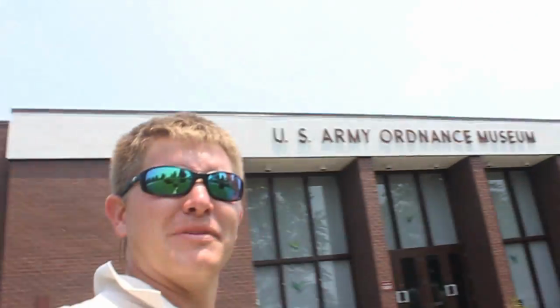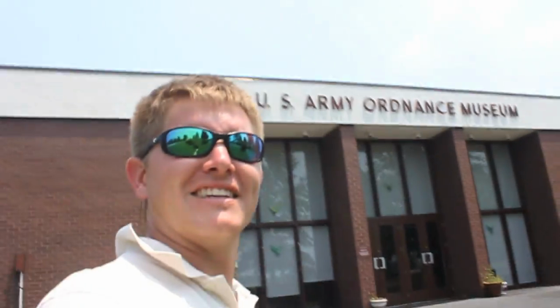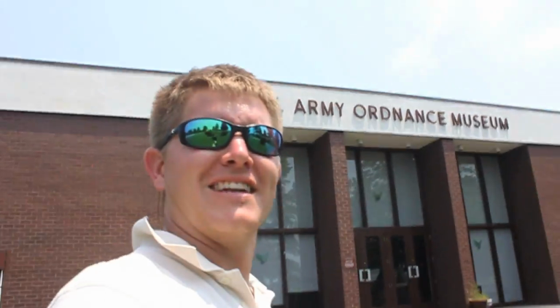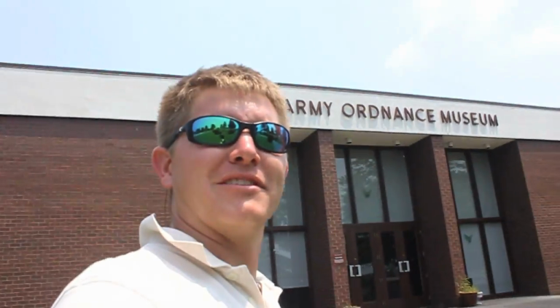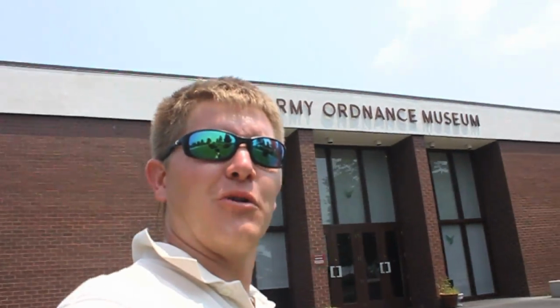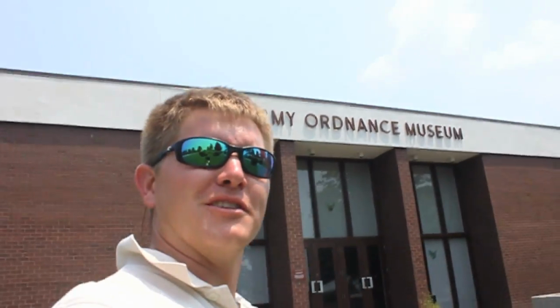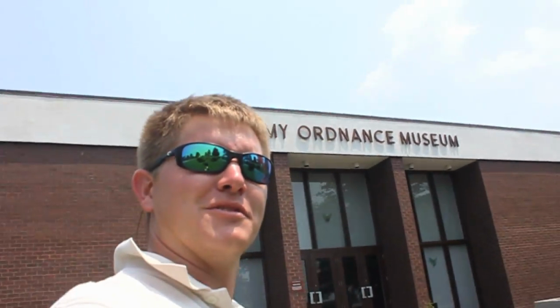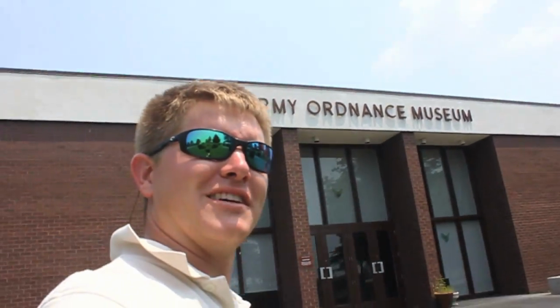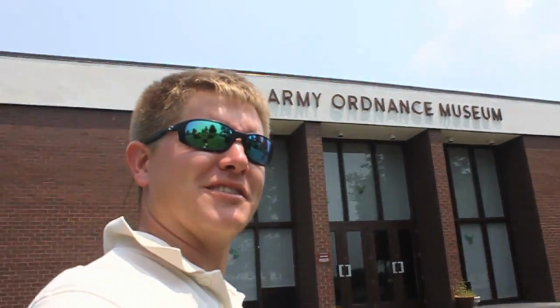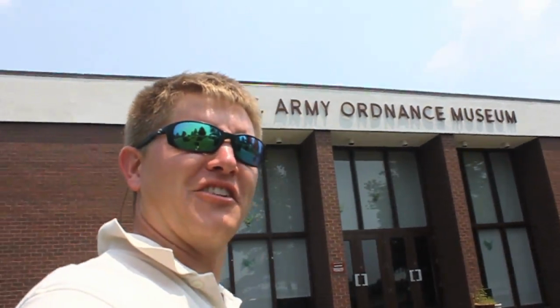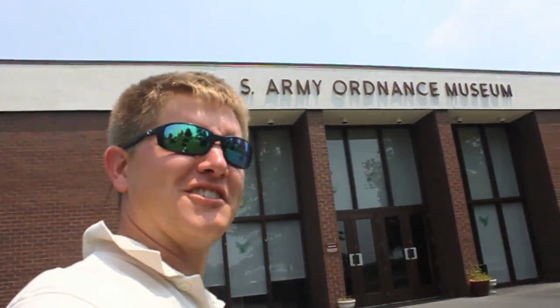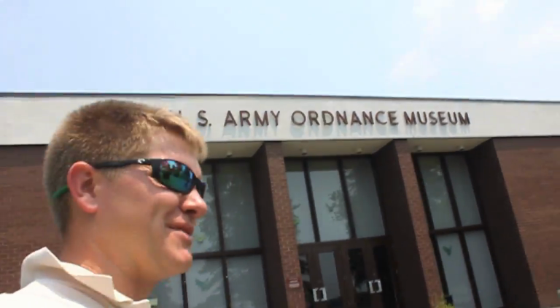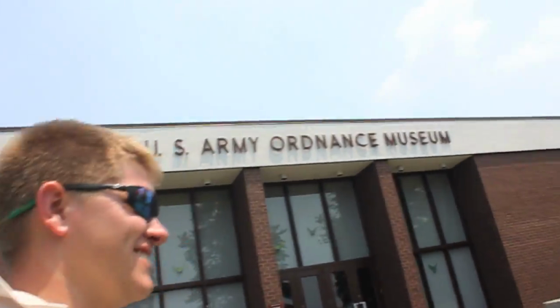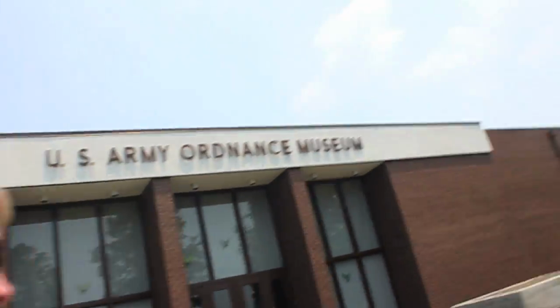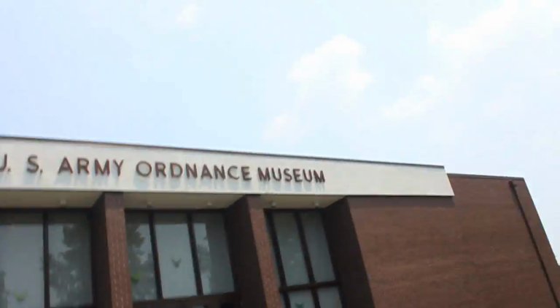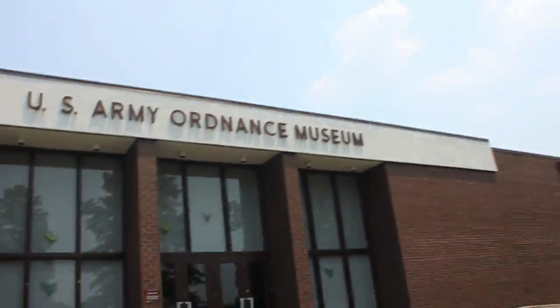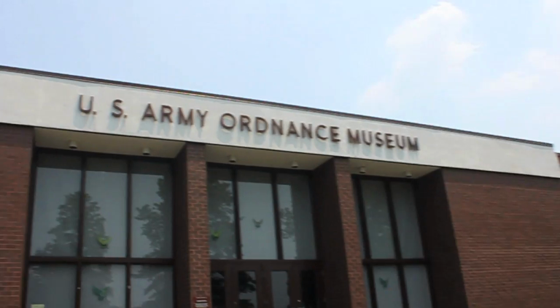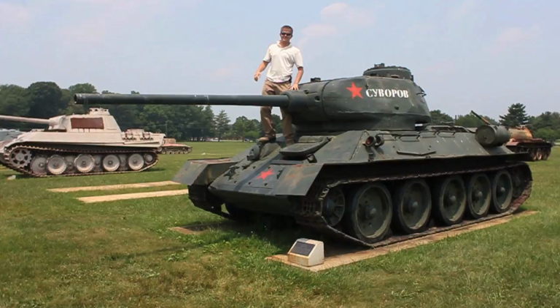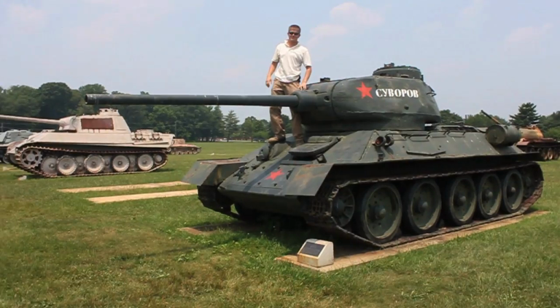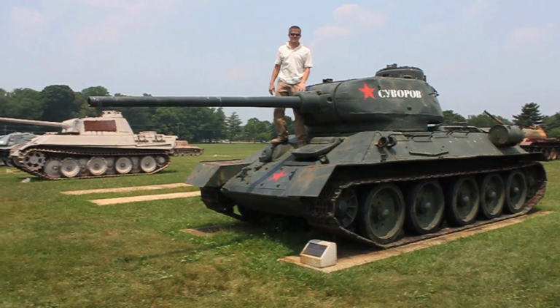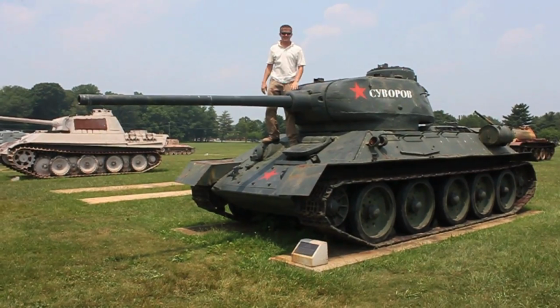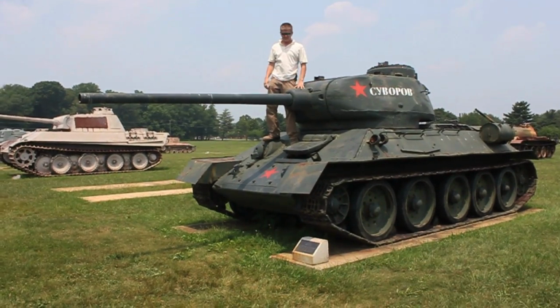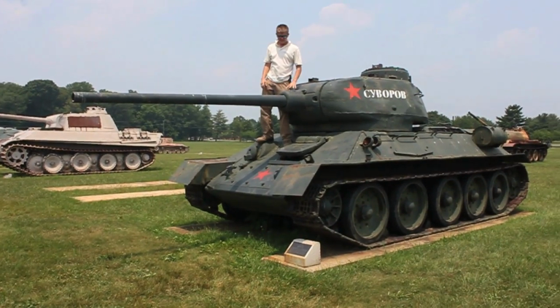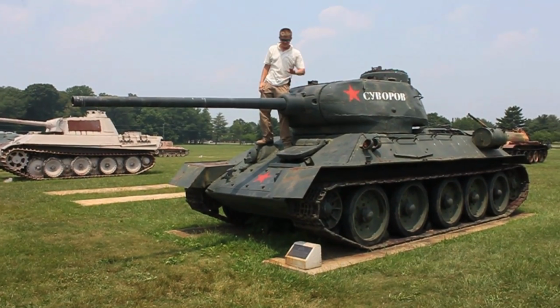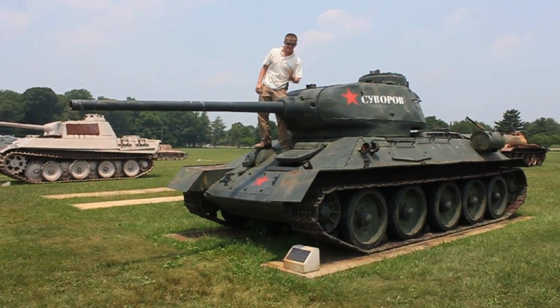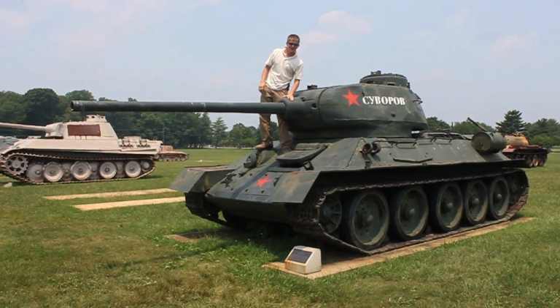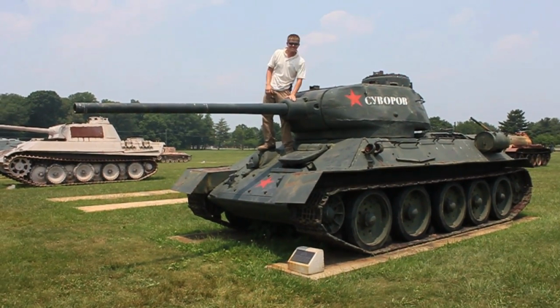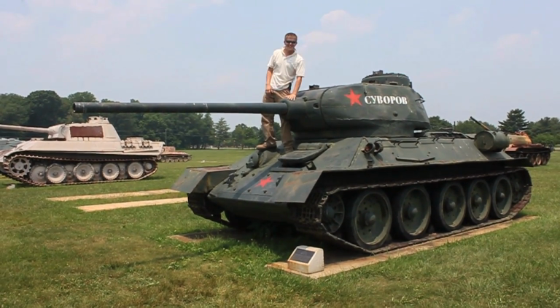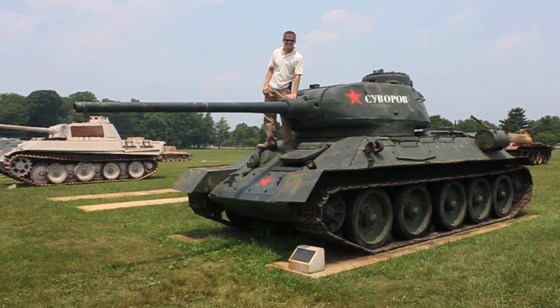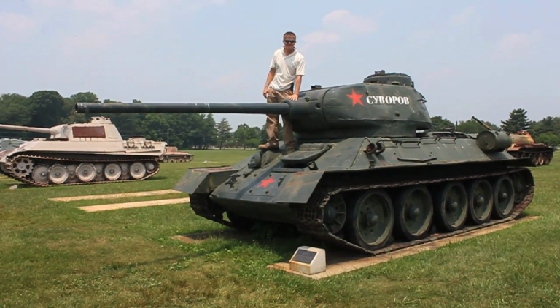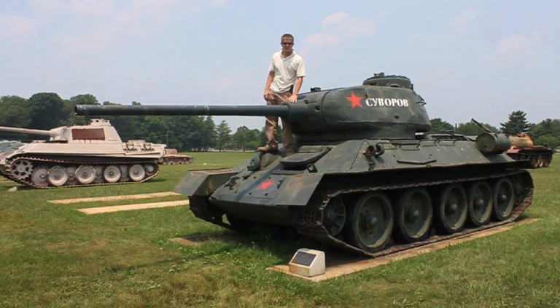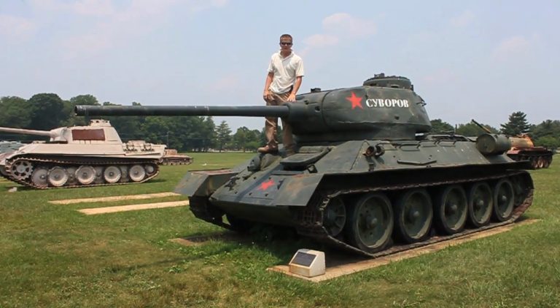It's me, Destin. I'm at the Ordnance Museum. This is a Russian tank, a T-34.